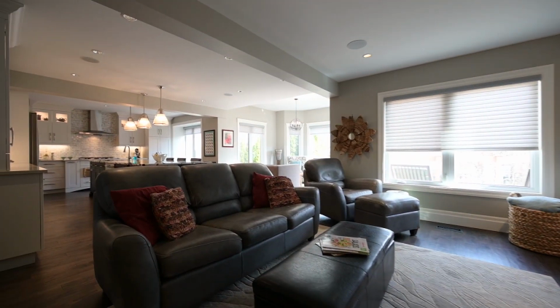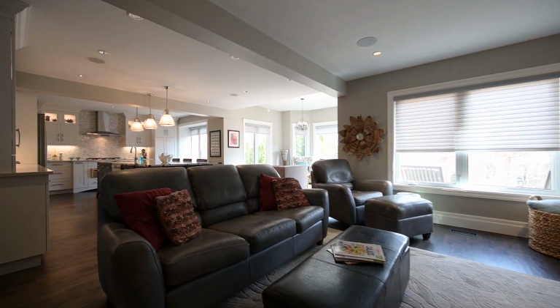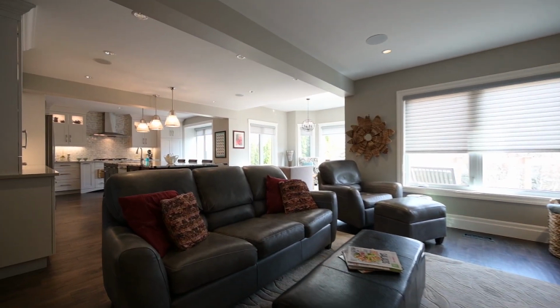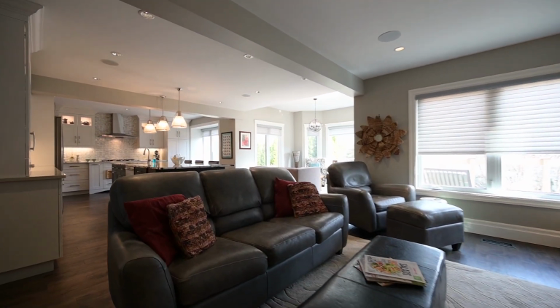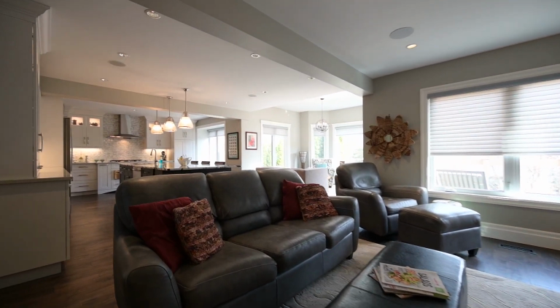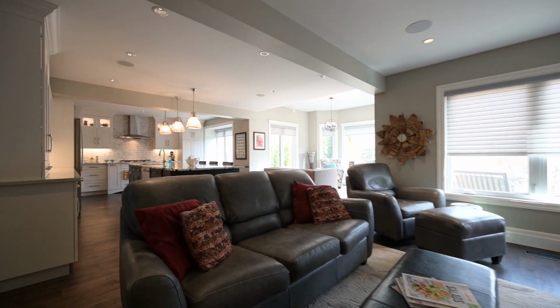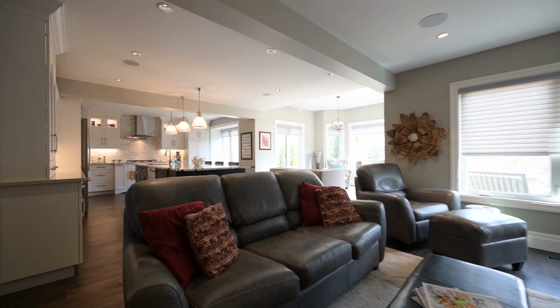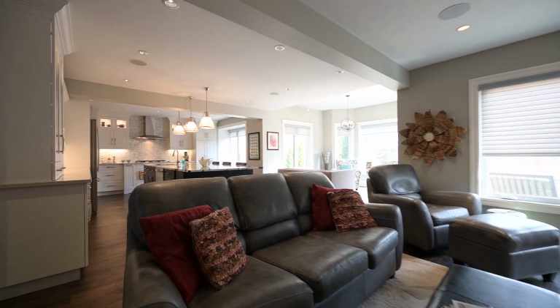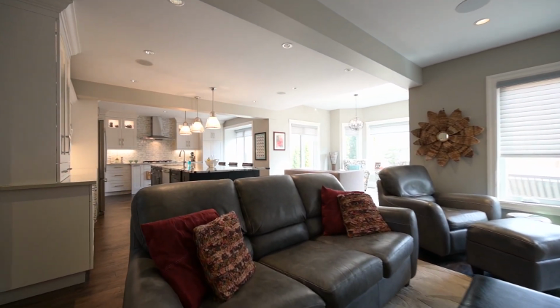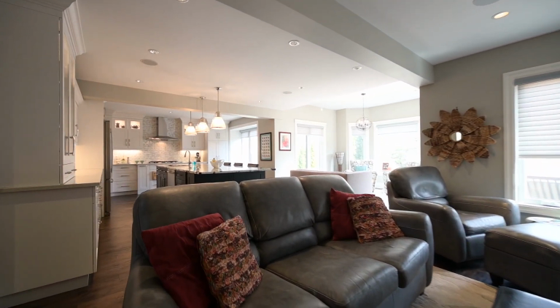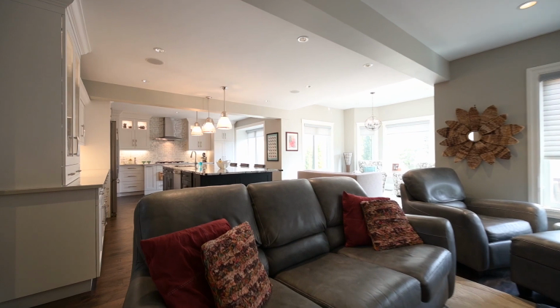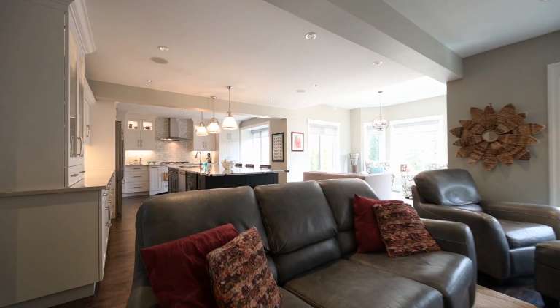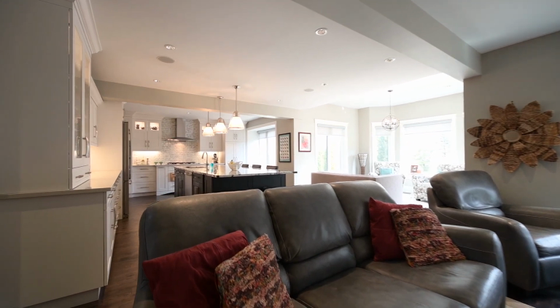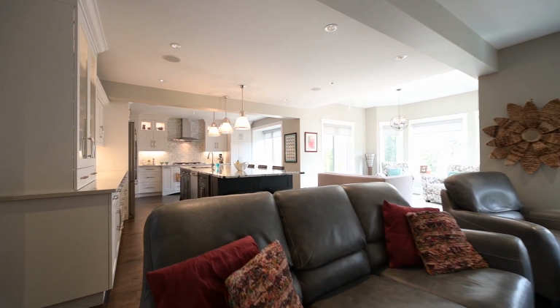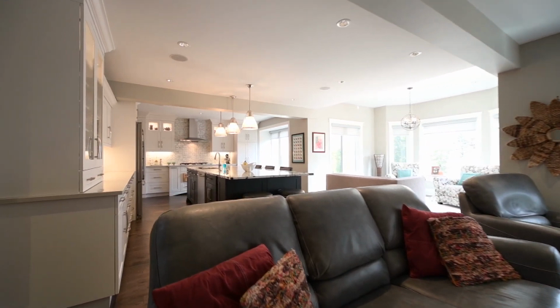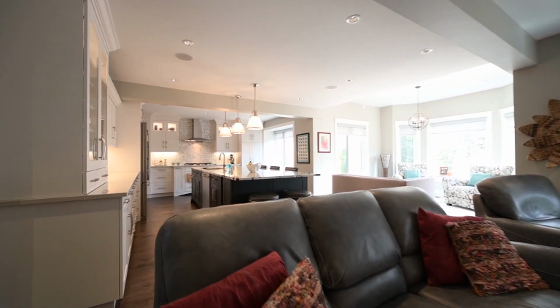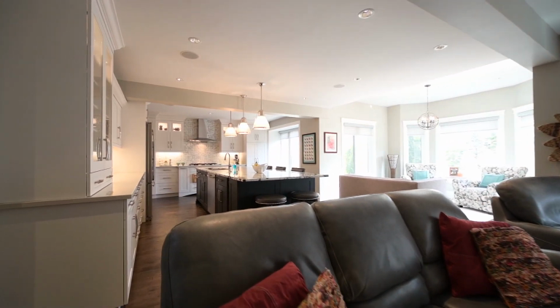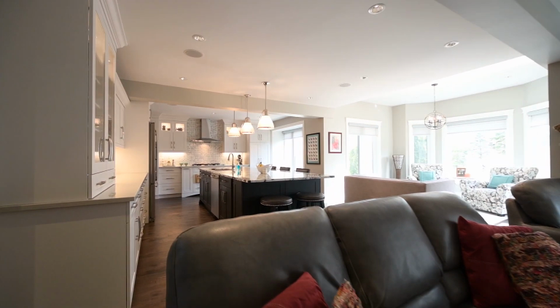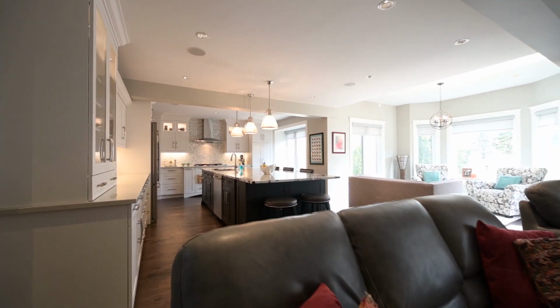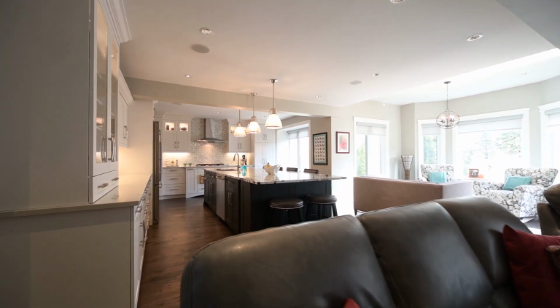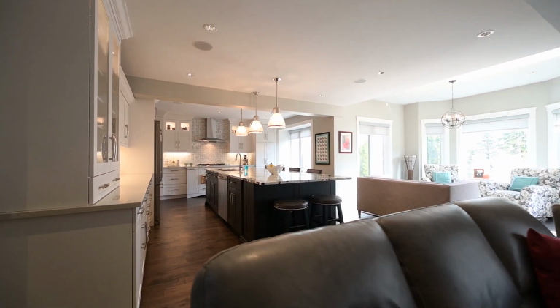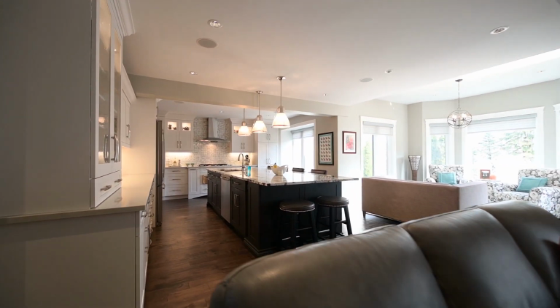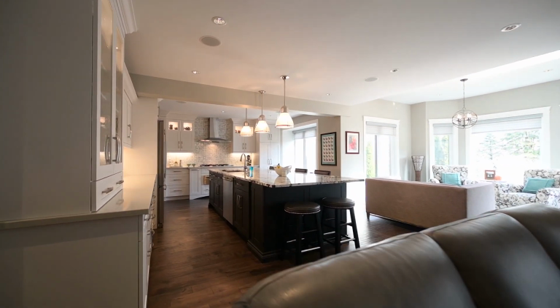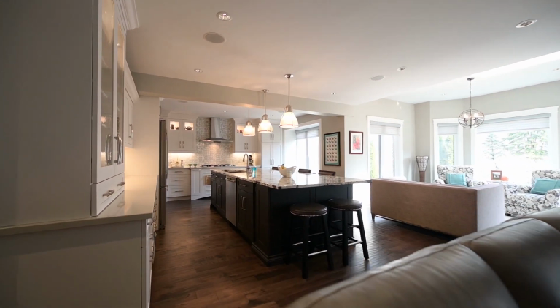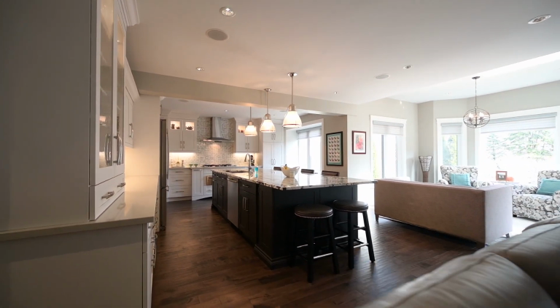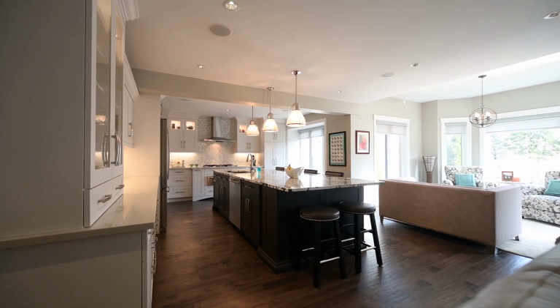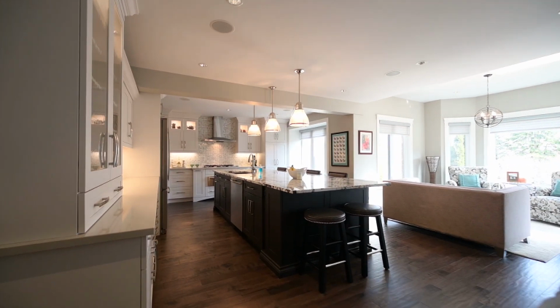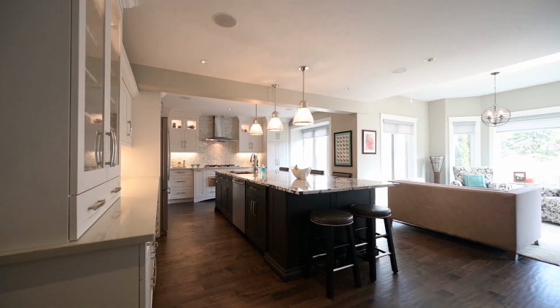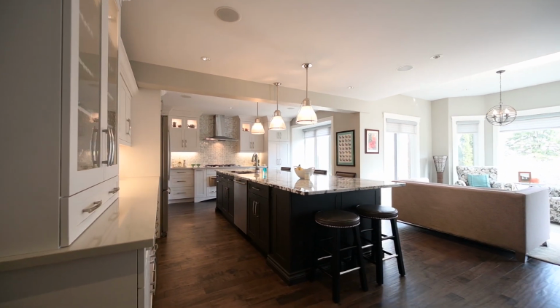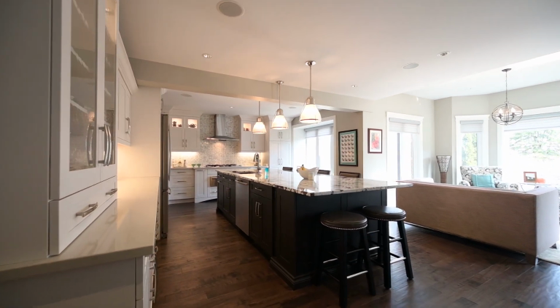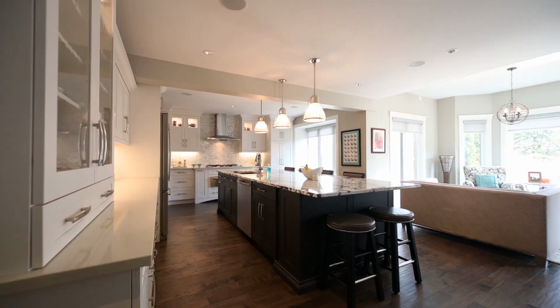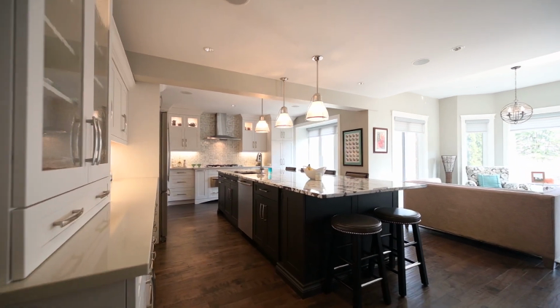A culinary playground is this, with premium appliances, stone counters, and lit cabinets.